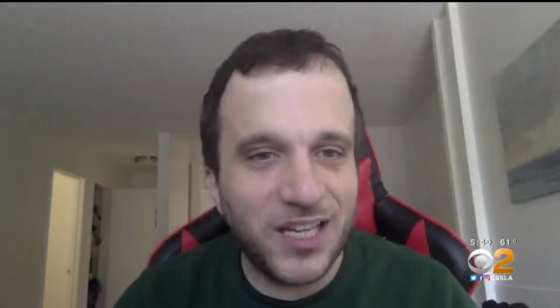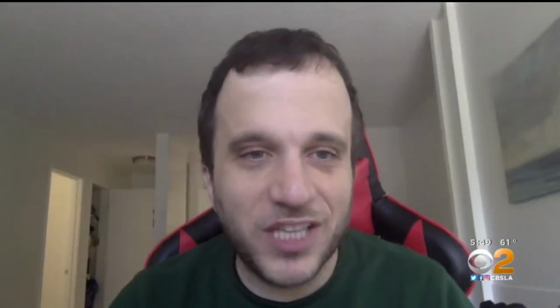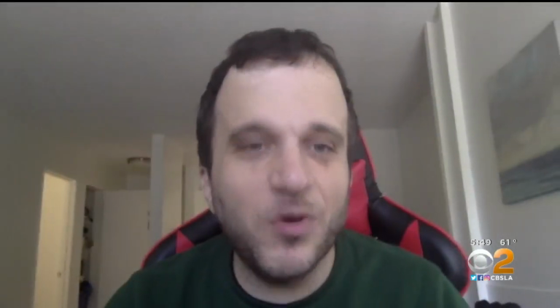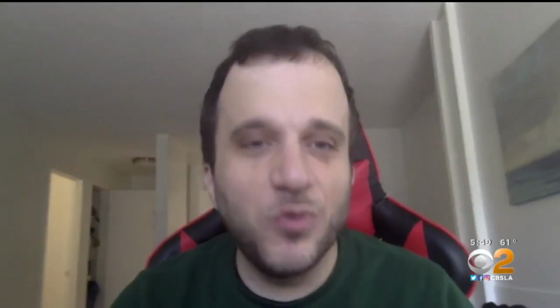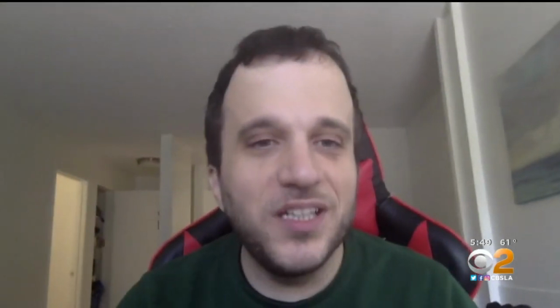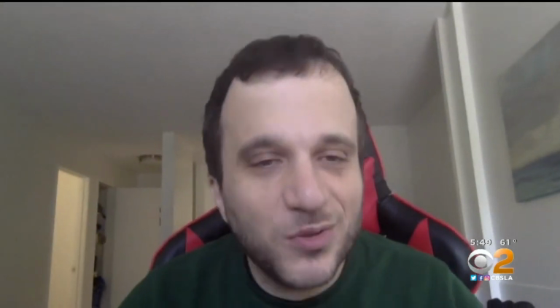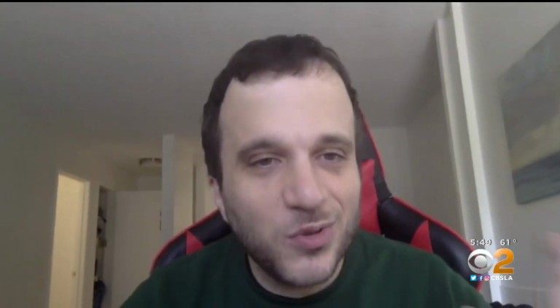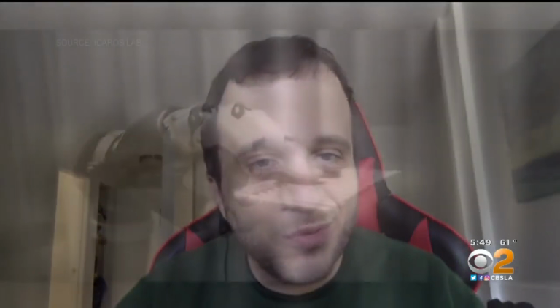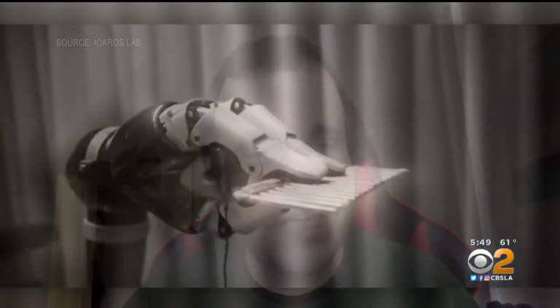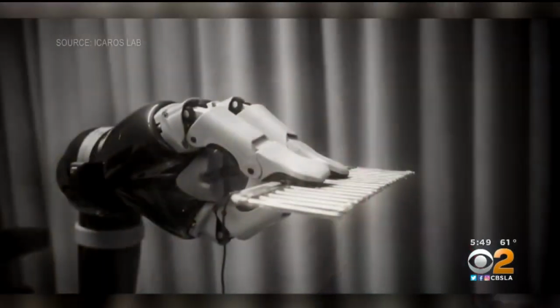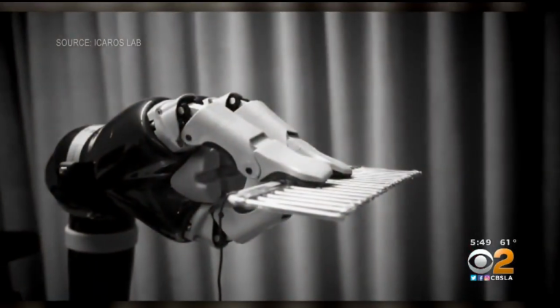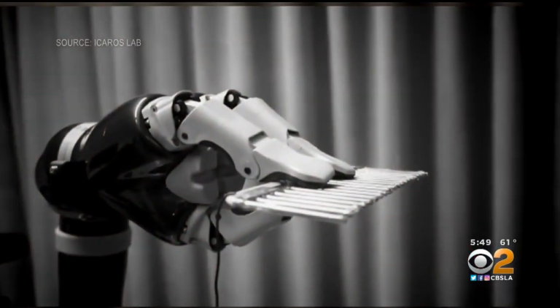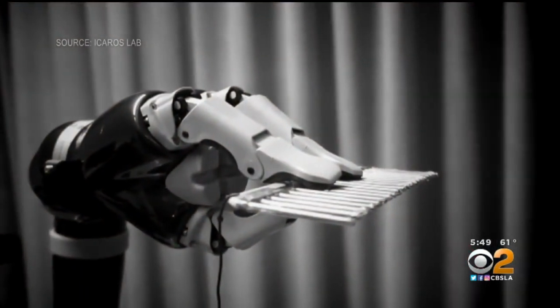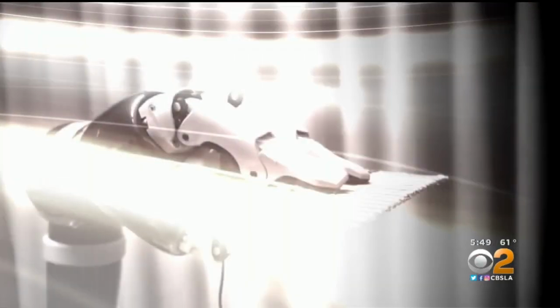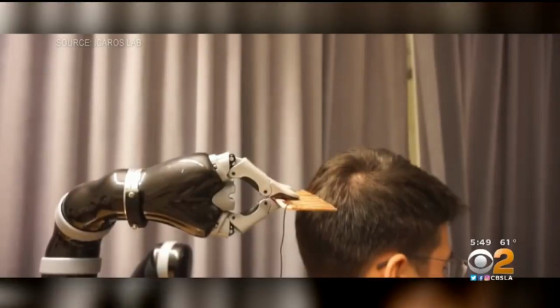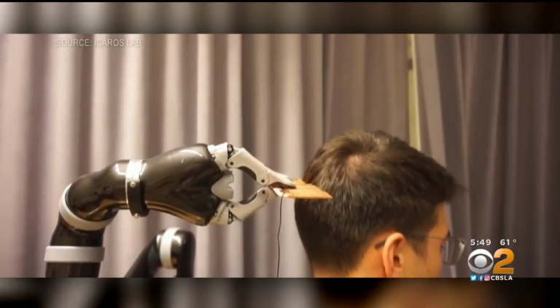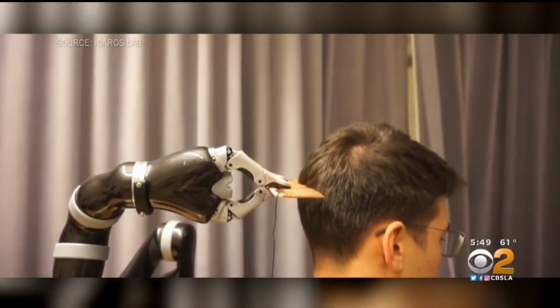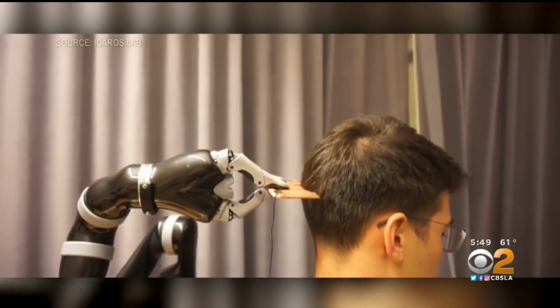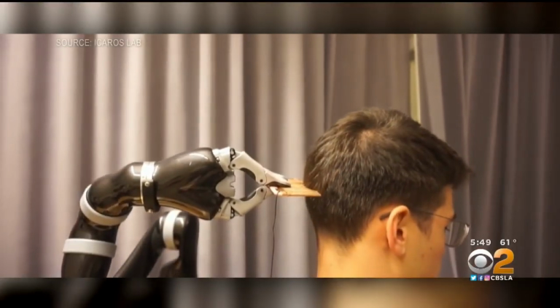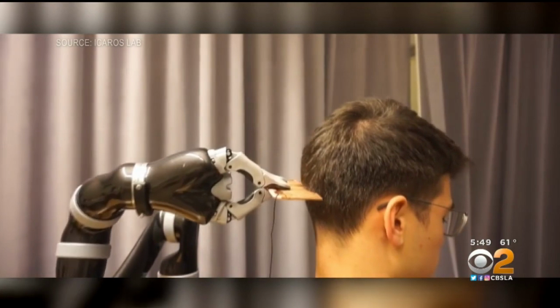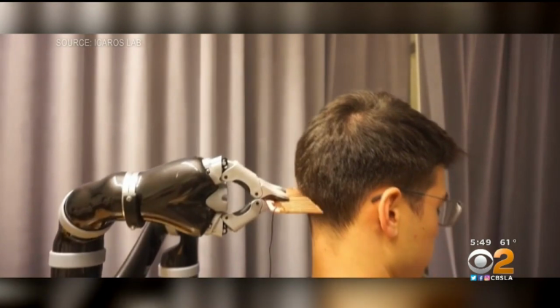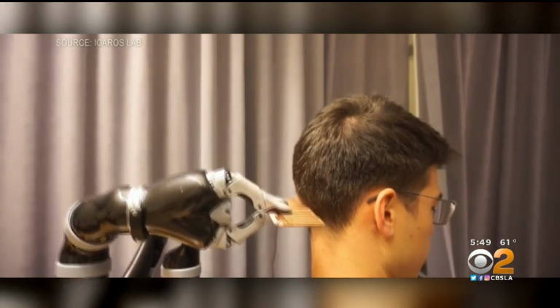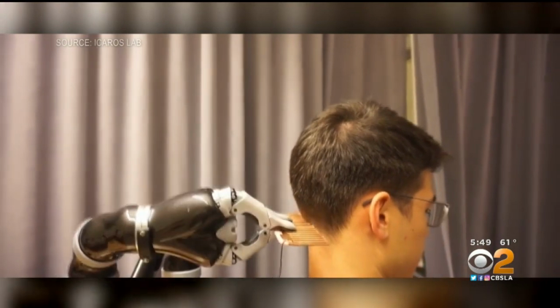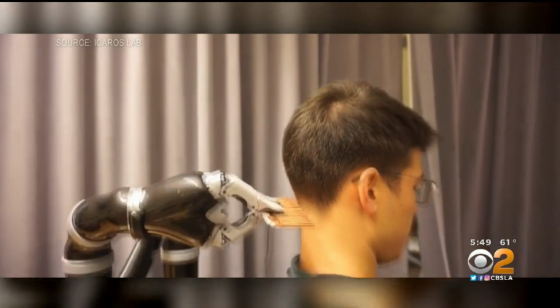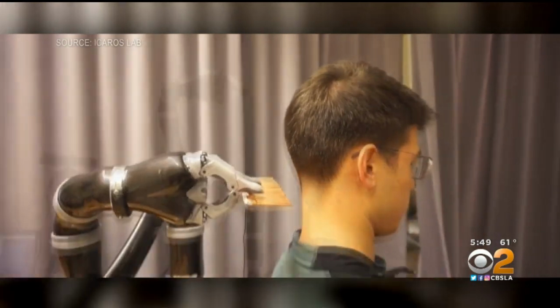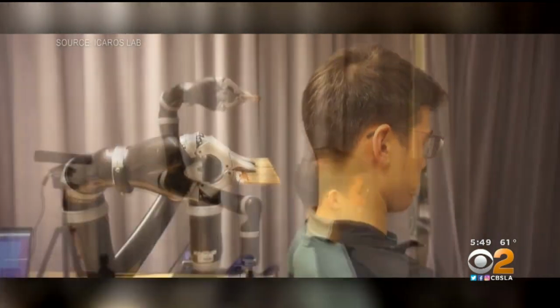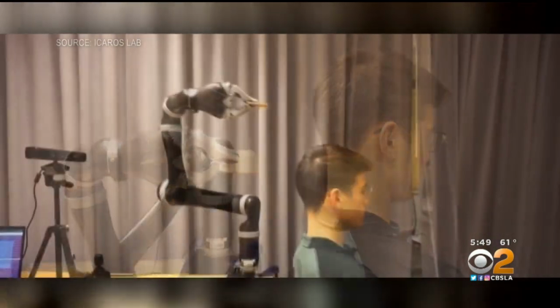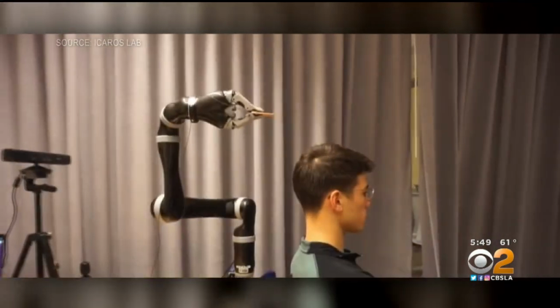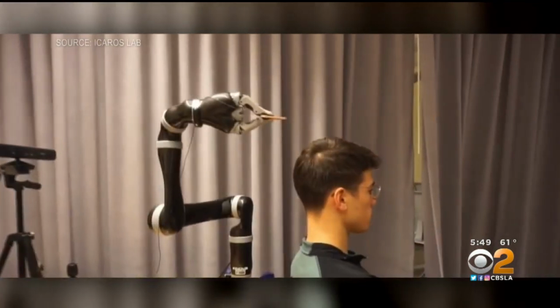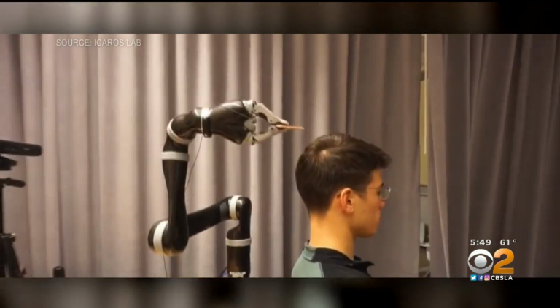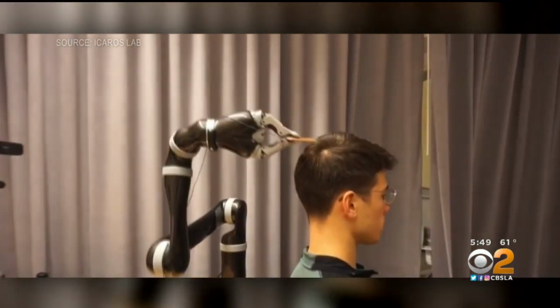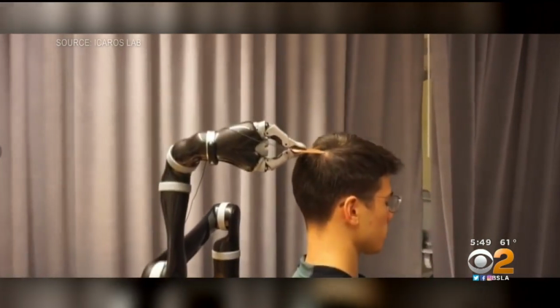When a patient paralyzed by a stroke told him messy hair was a problem, he asked: what do we need to do to make a robot brush your hair? The result? It's not perfect, but it's definitely a step in that direction.